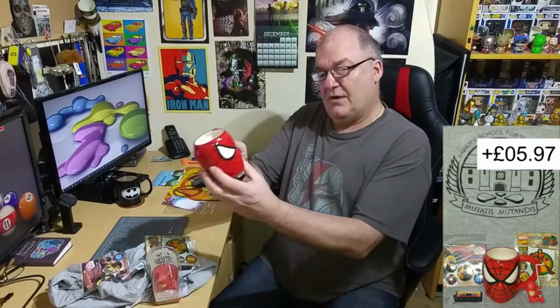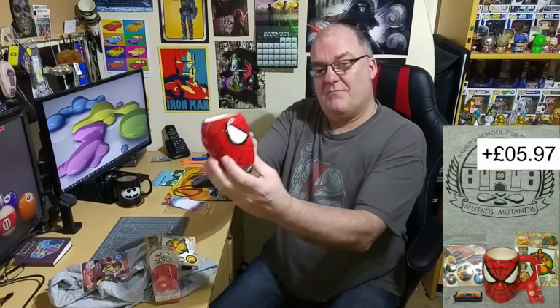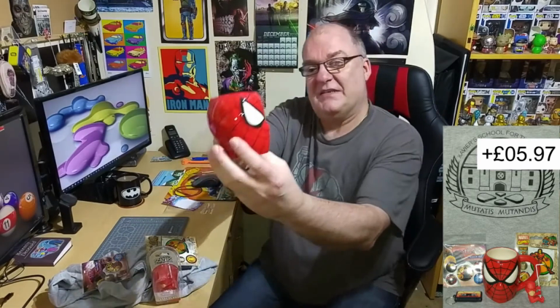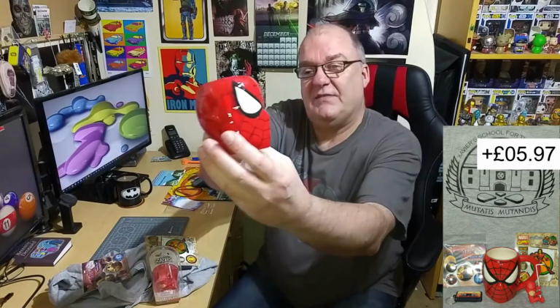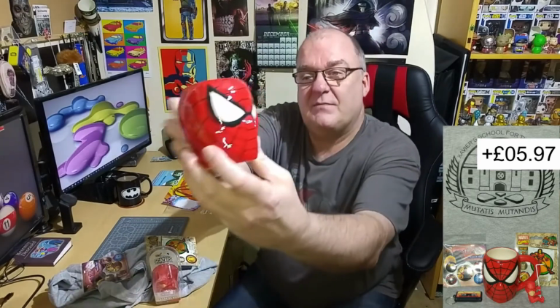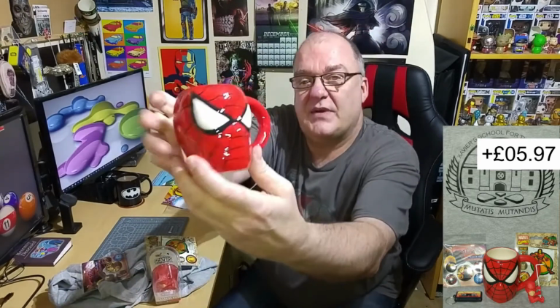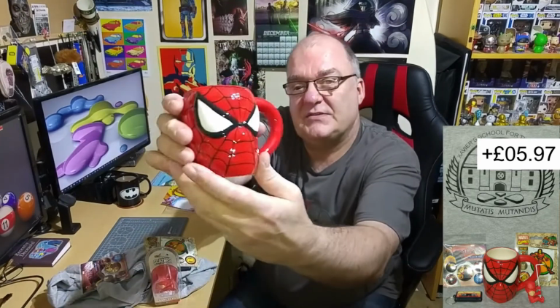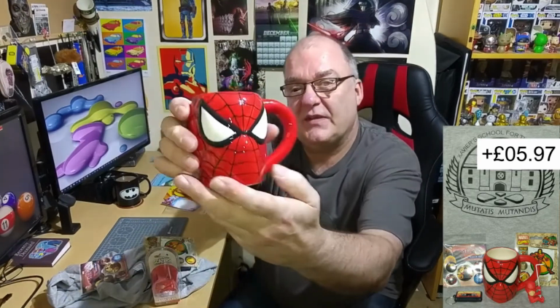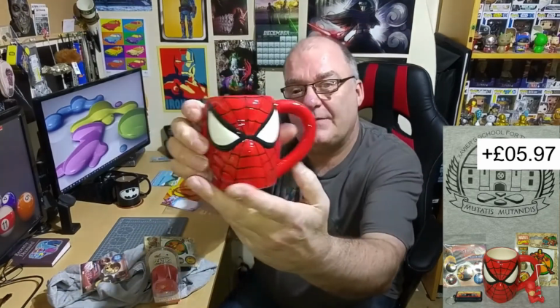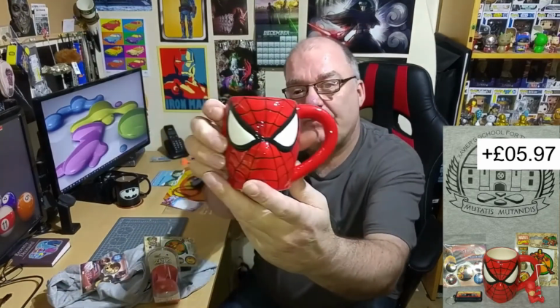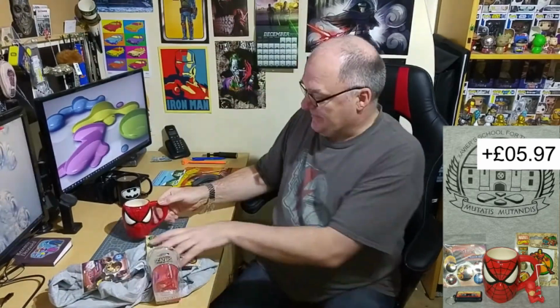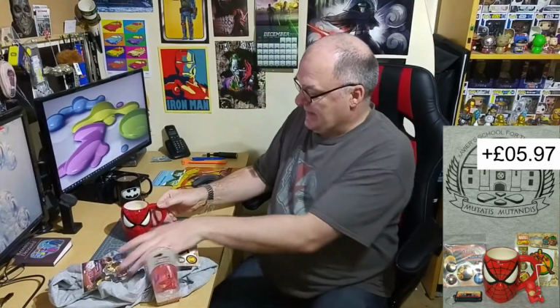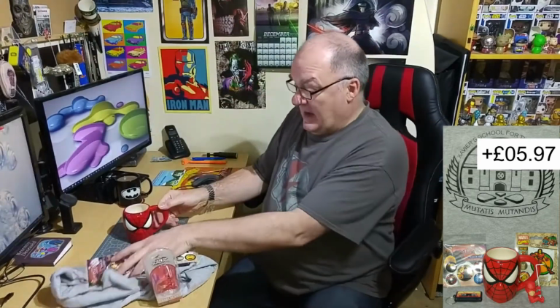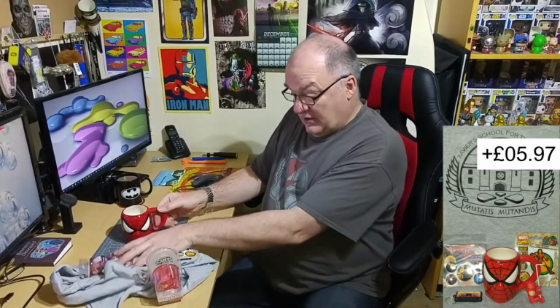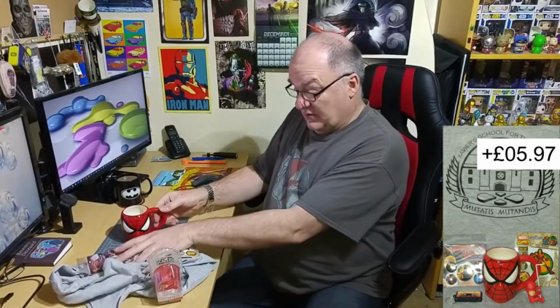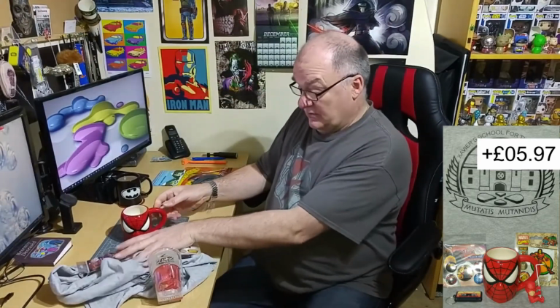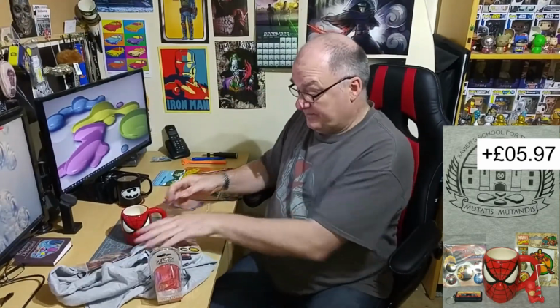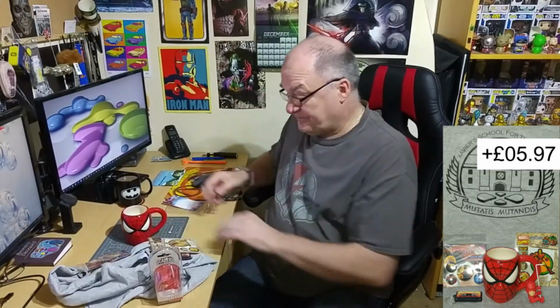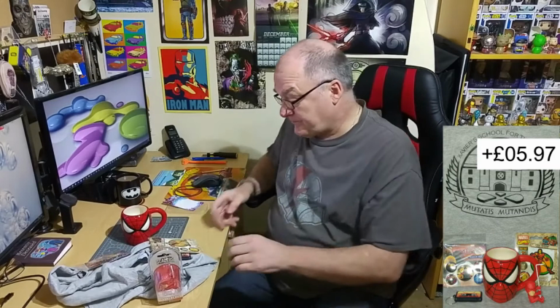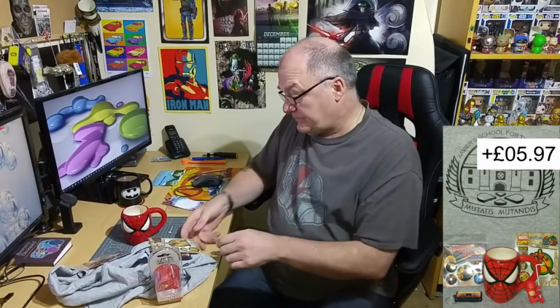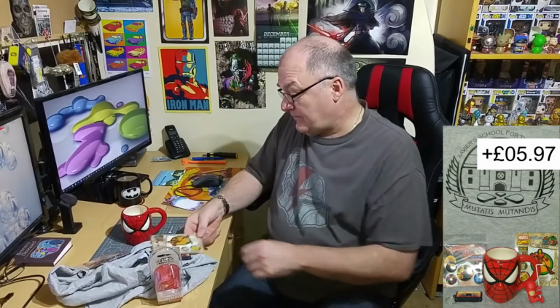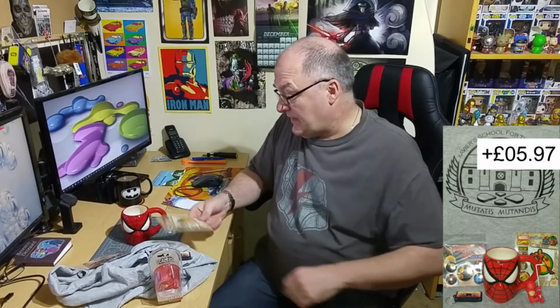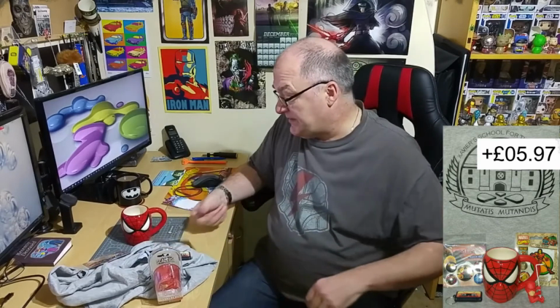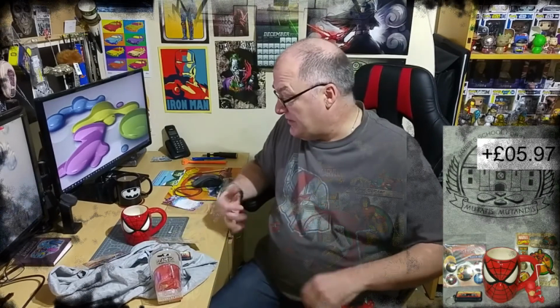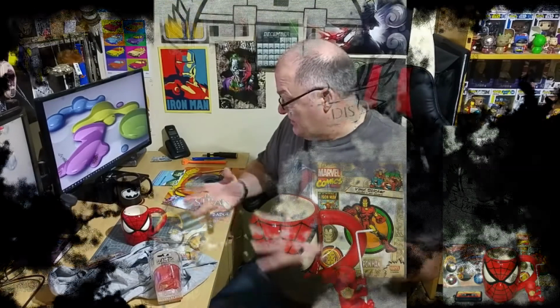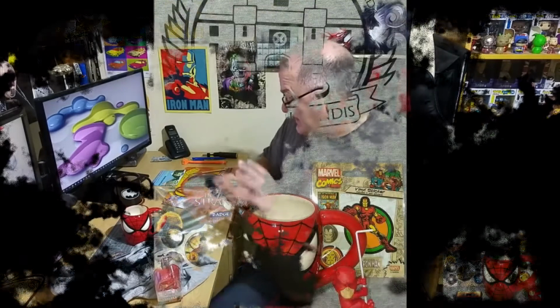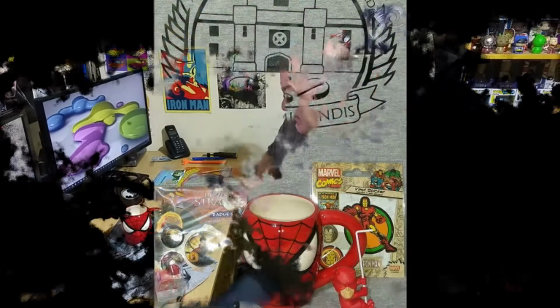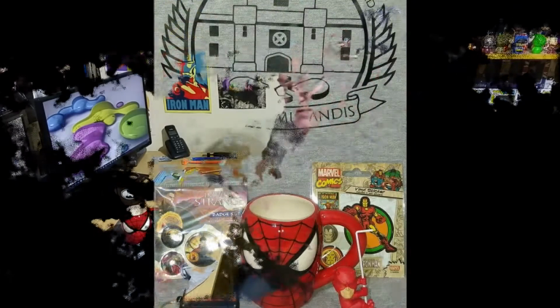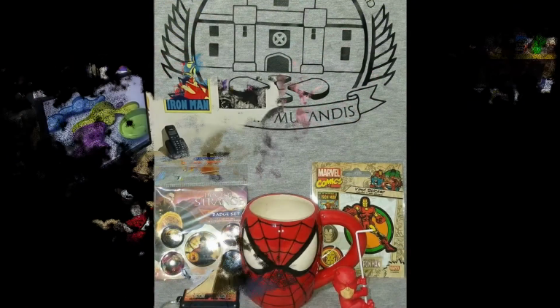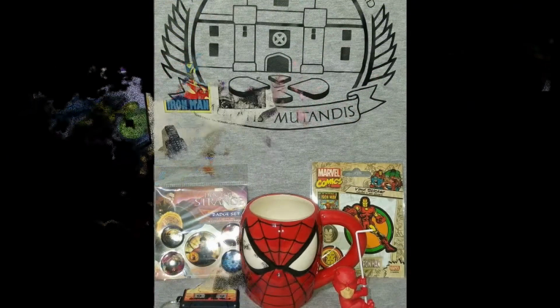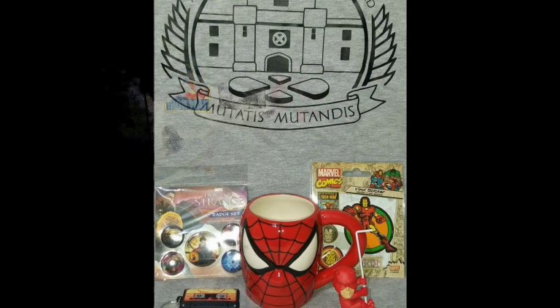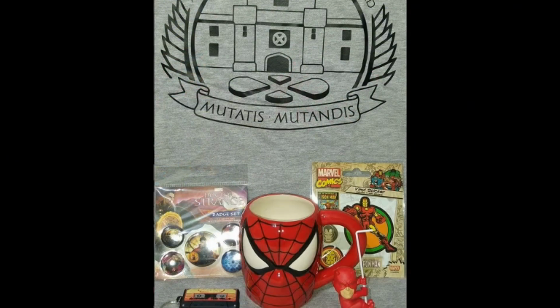I'm massively impressed with that. Good haul. Really pleased with that.